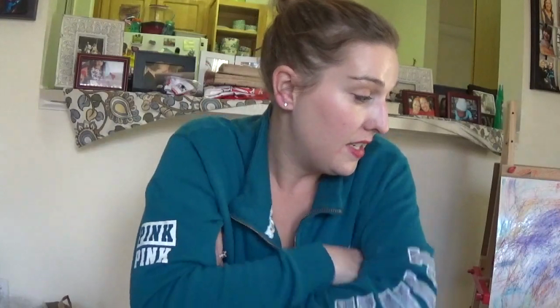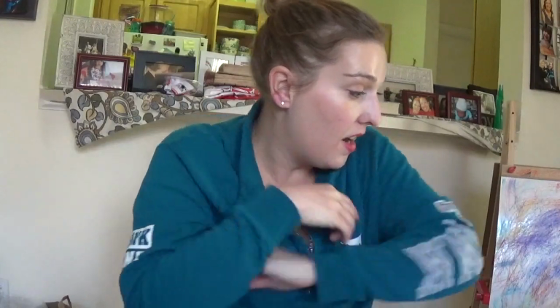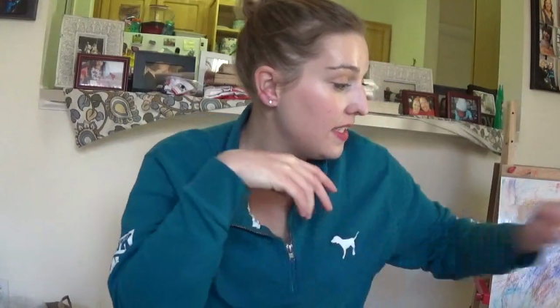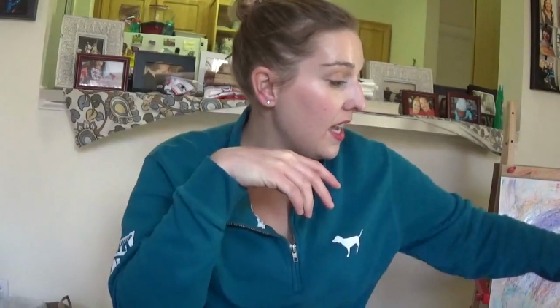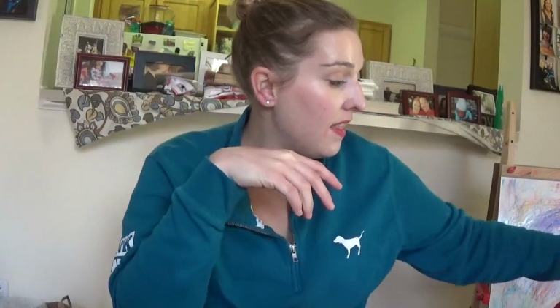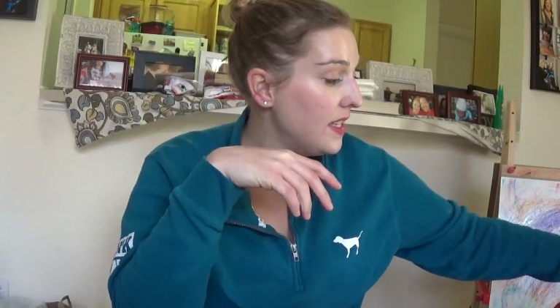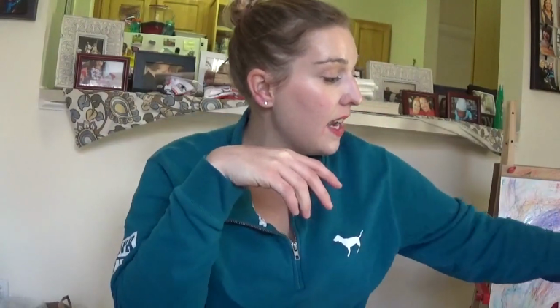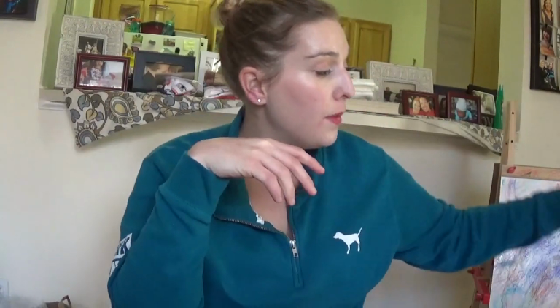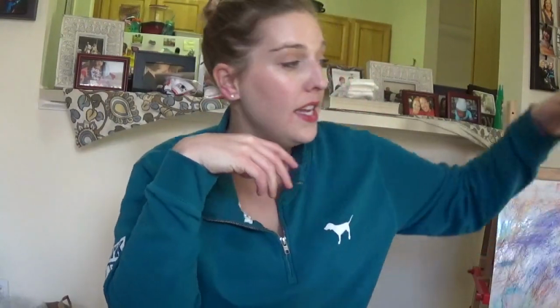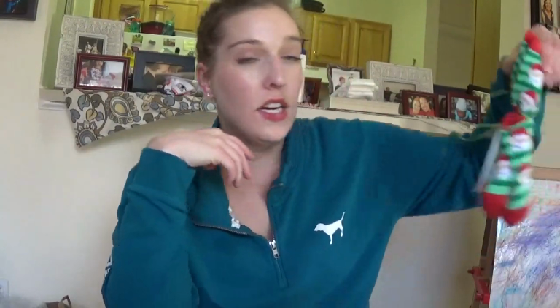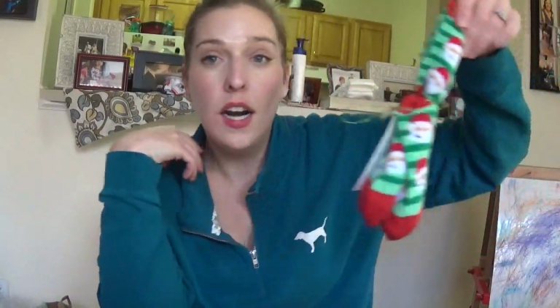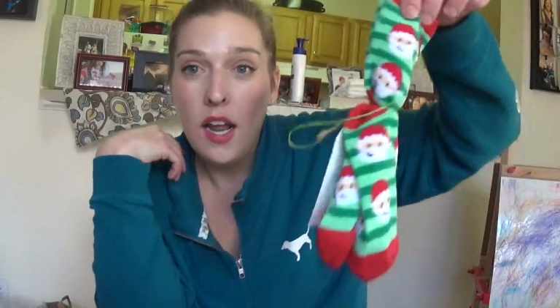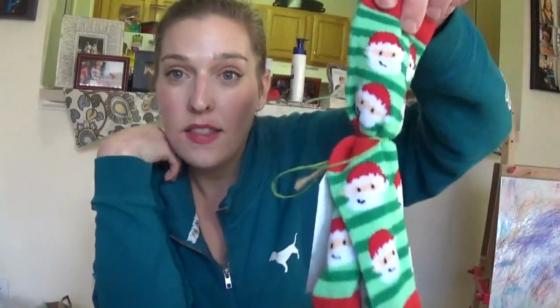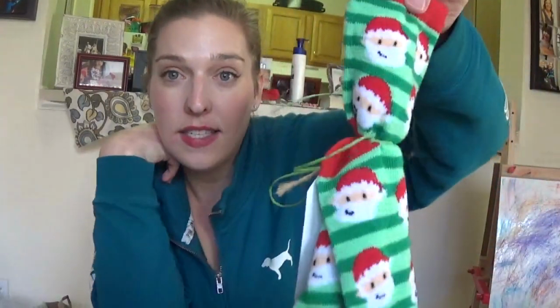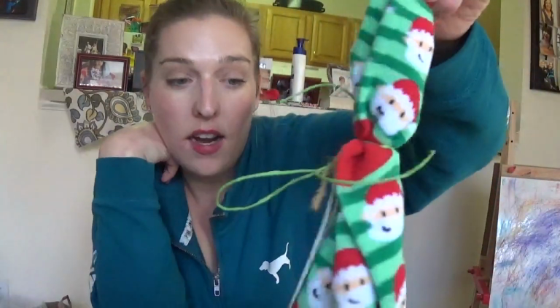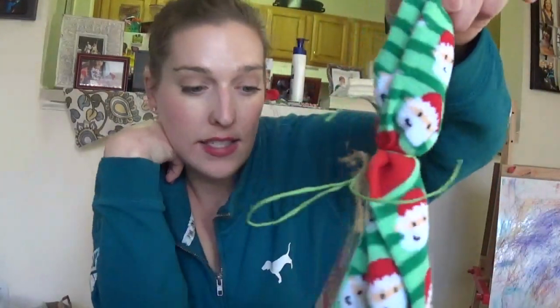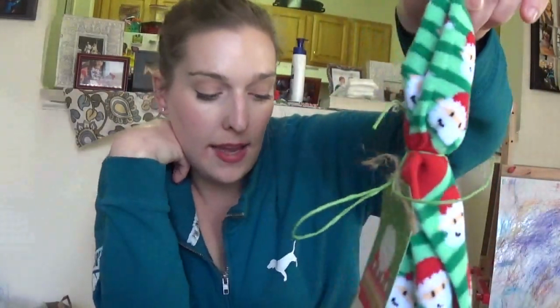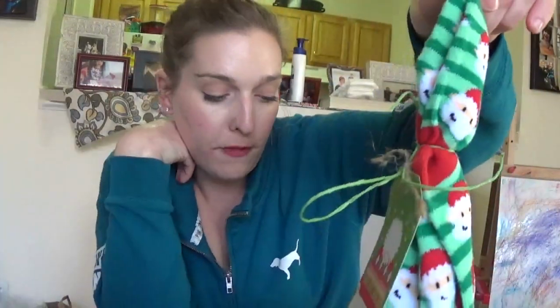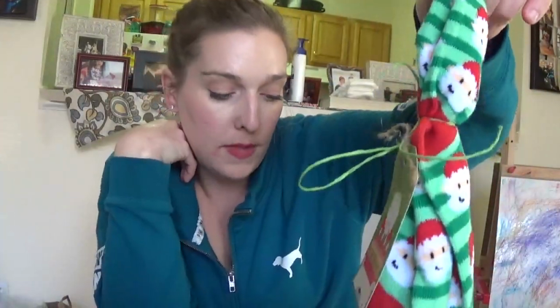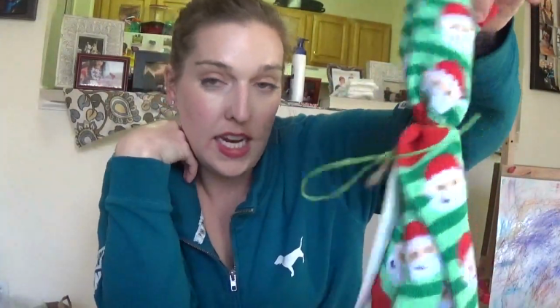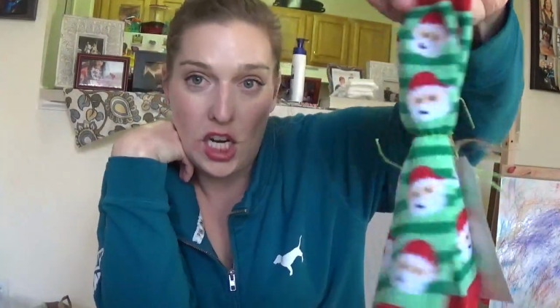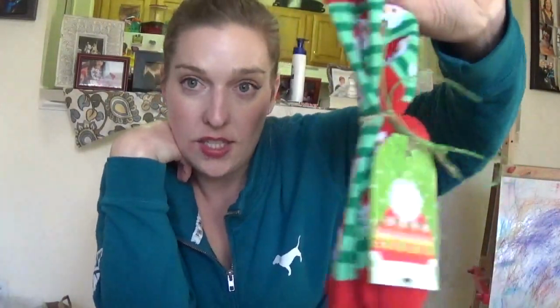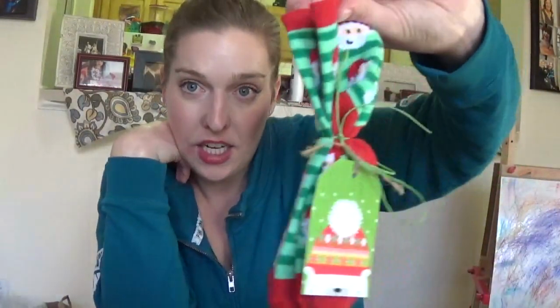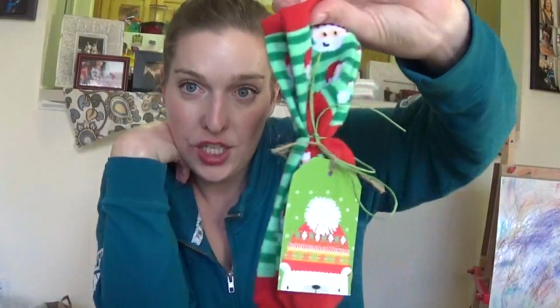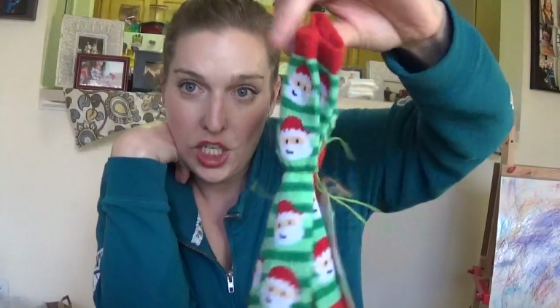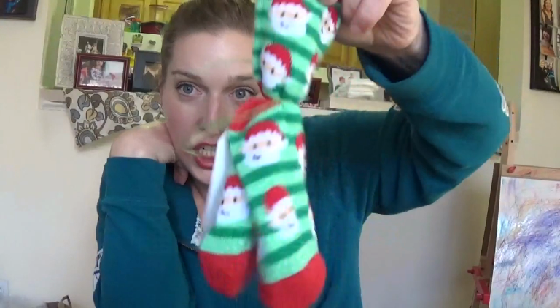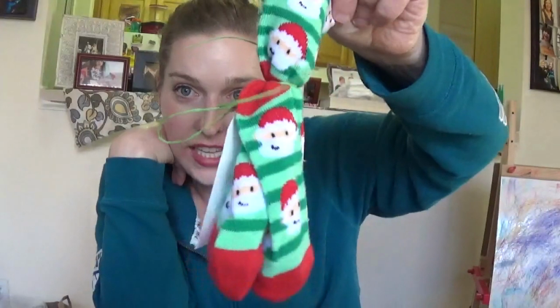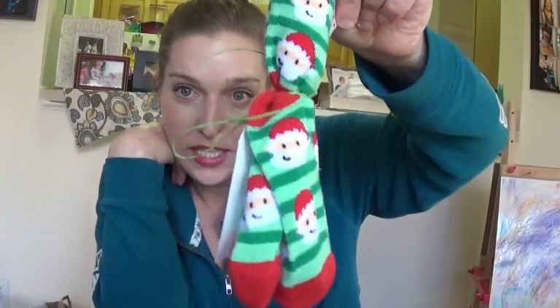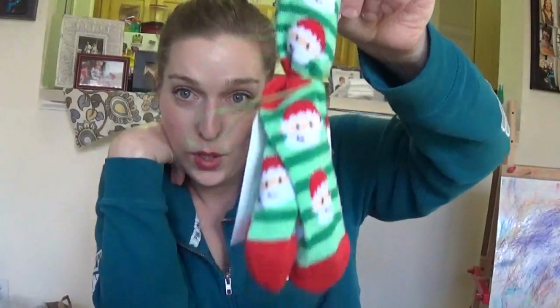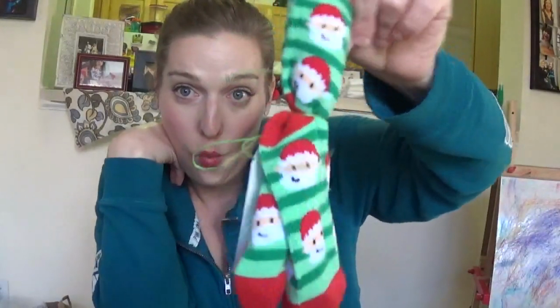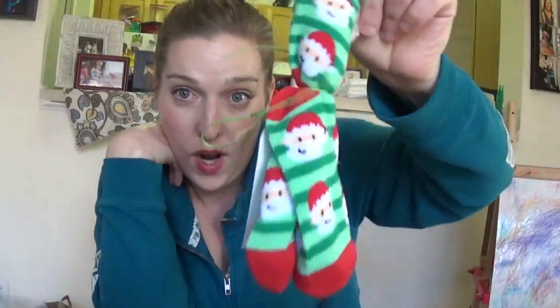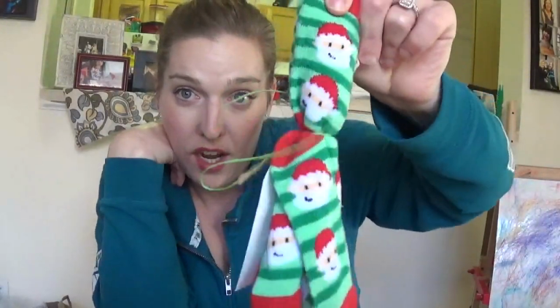And honestly, the socks came from the dollar section at Target — these were $1. The little gift tag set was also pretty inexpensive too.